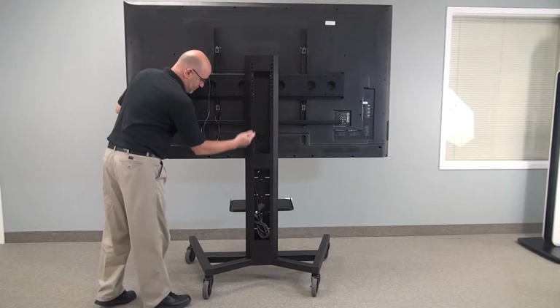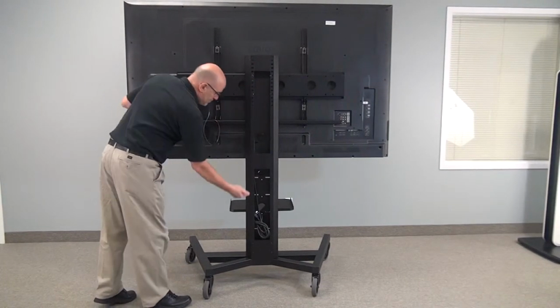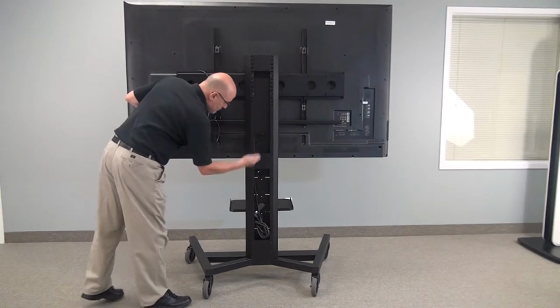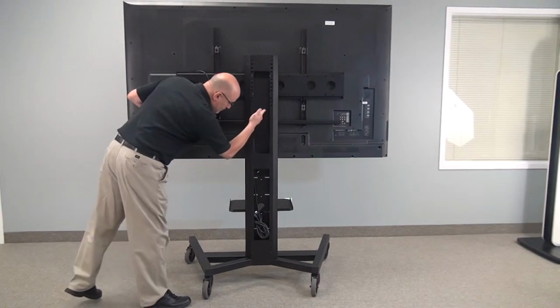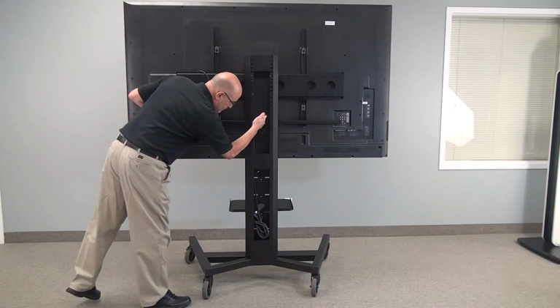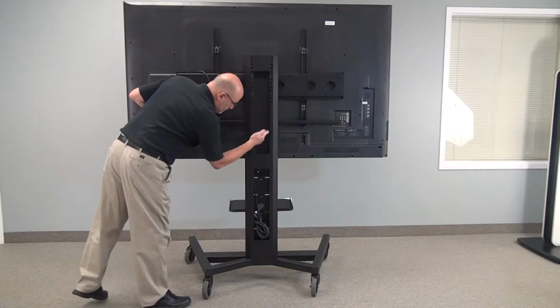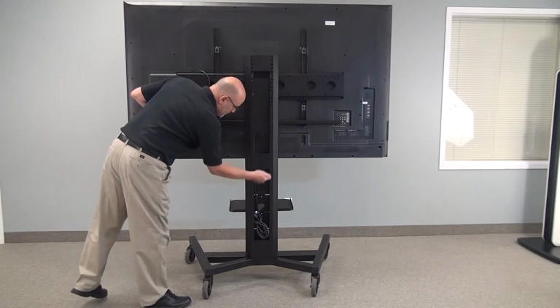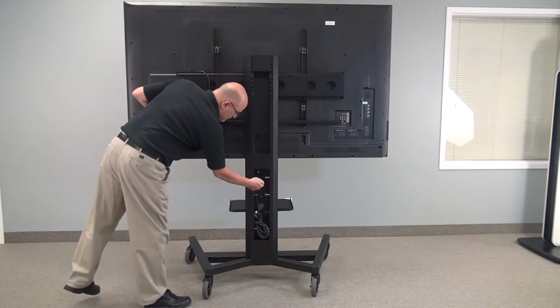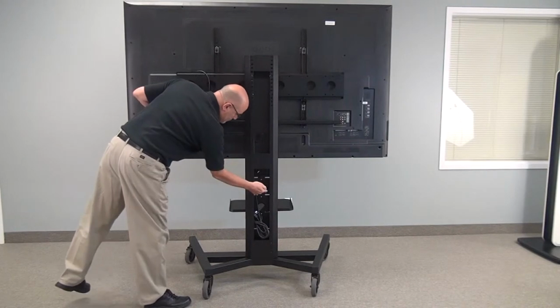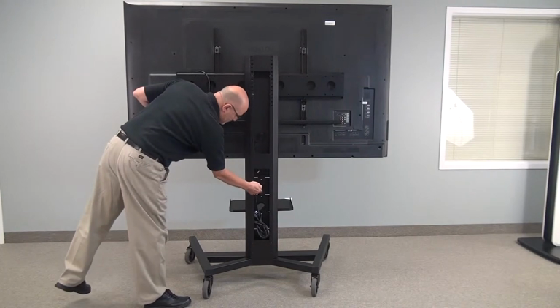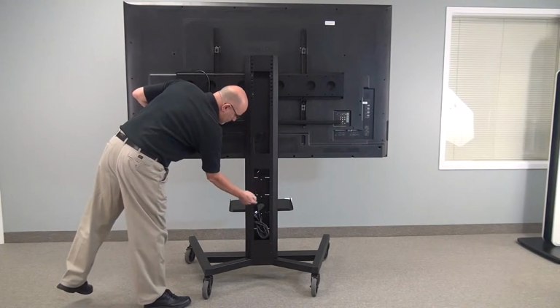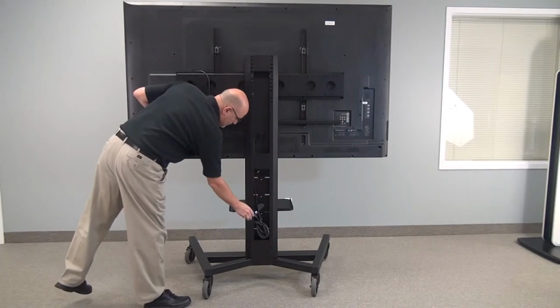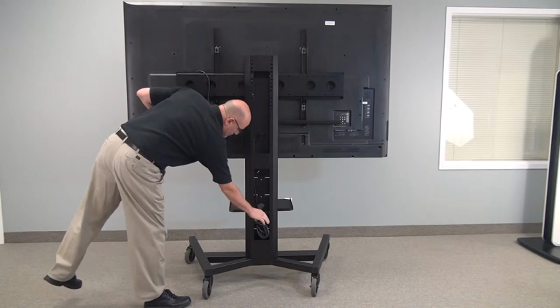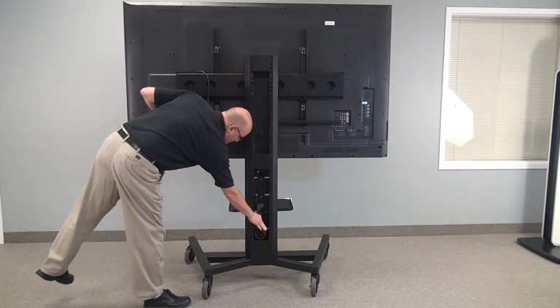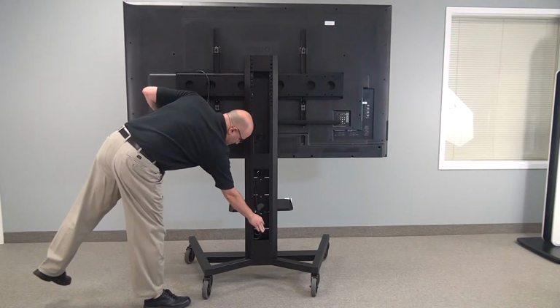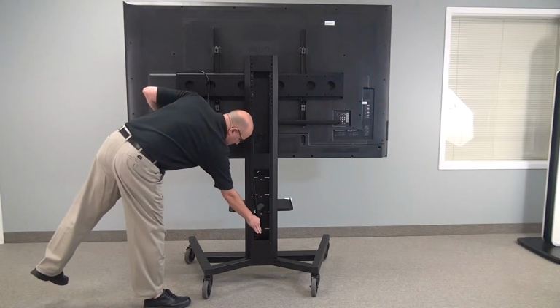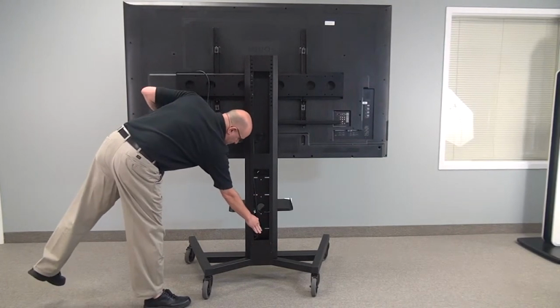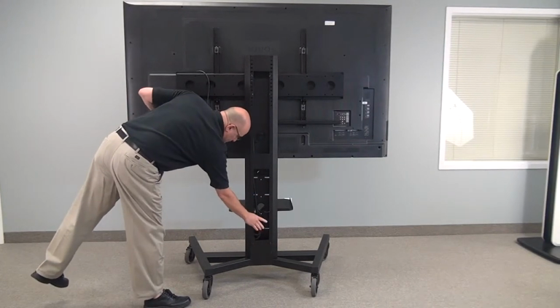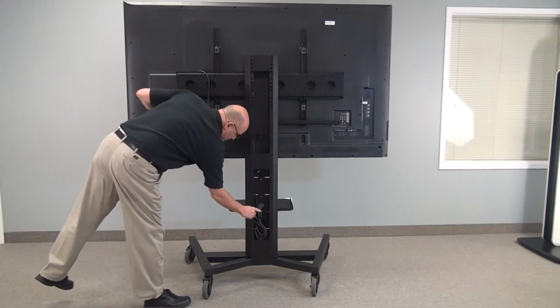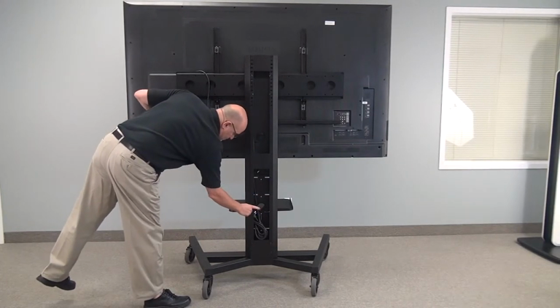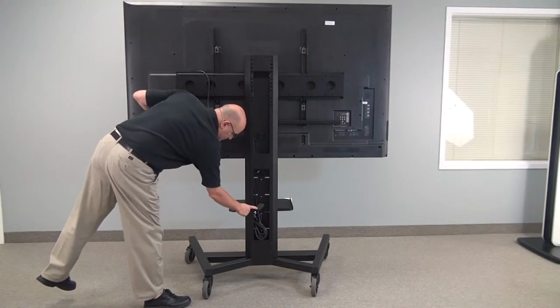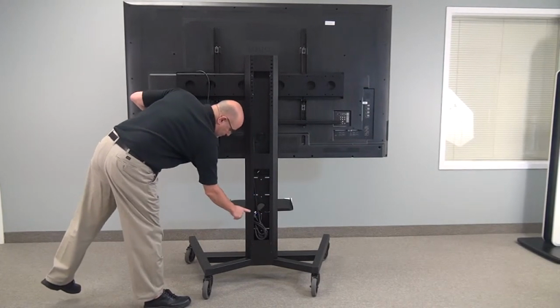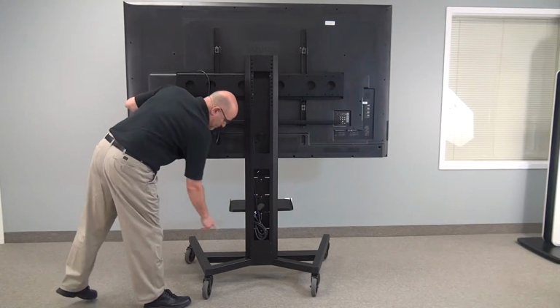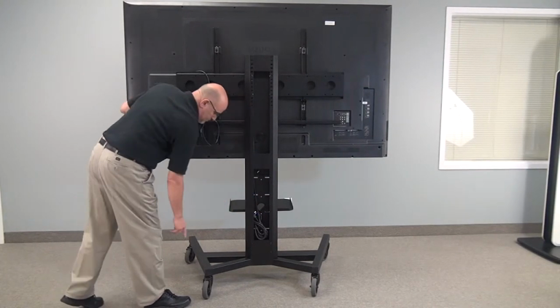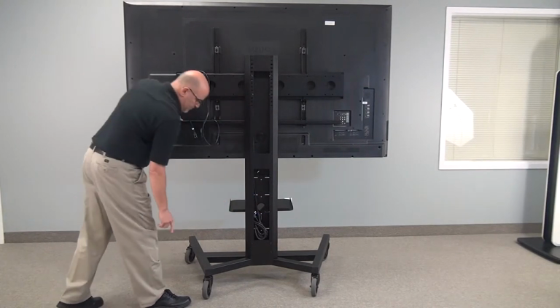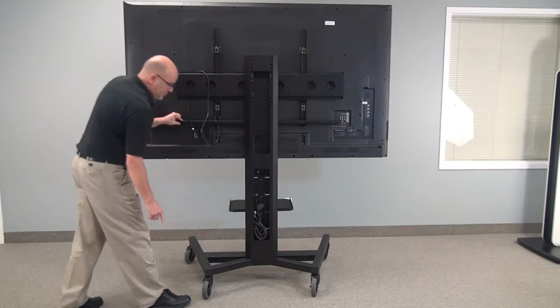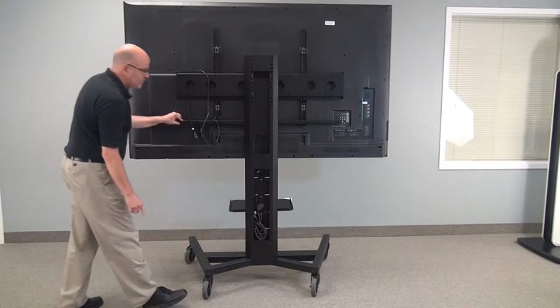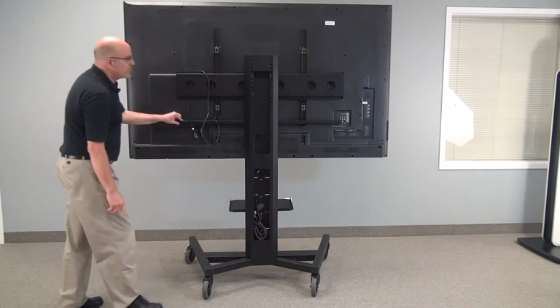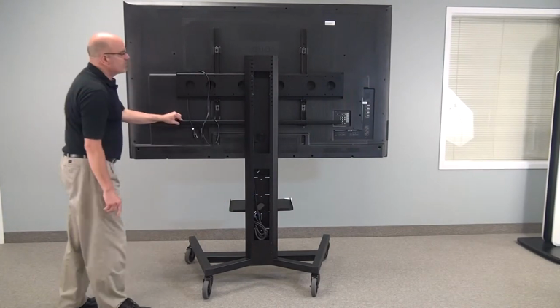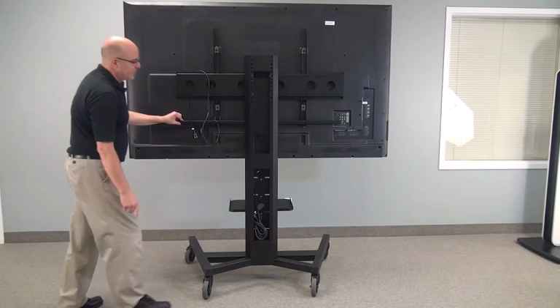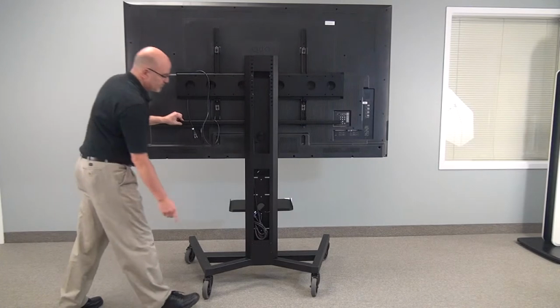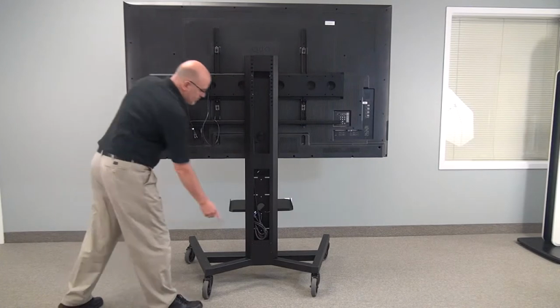Inside the column, all your wiring can be hidden. You can add an optional power bar in there as well.